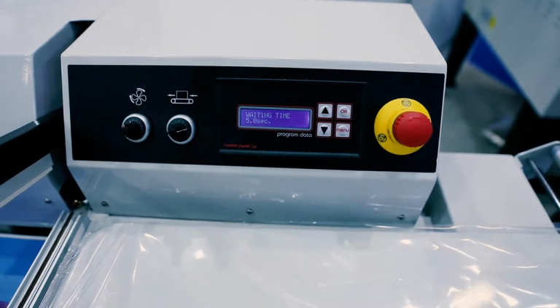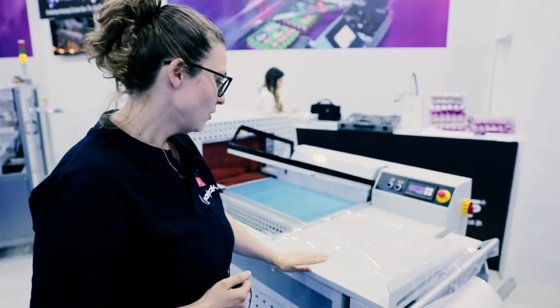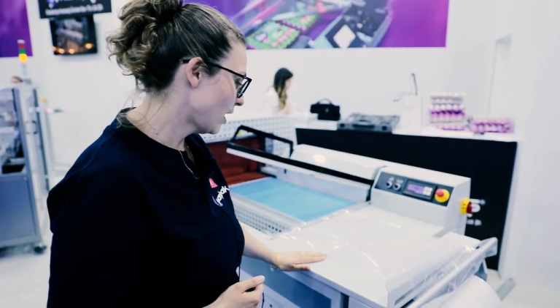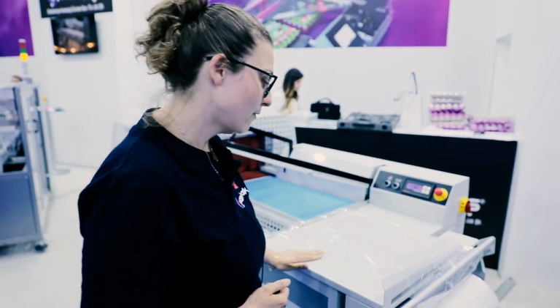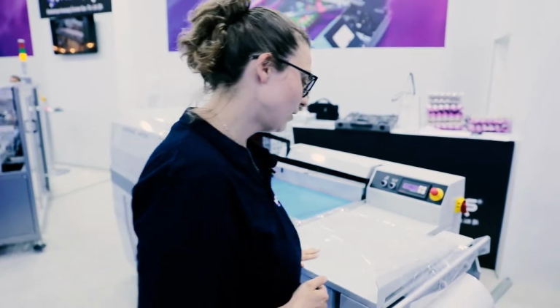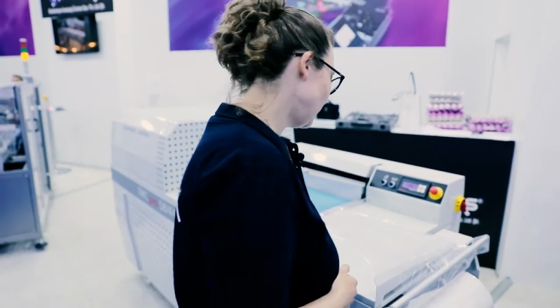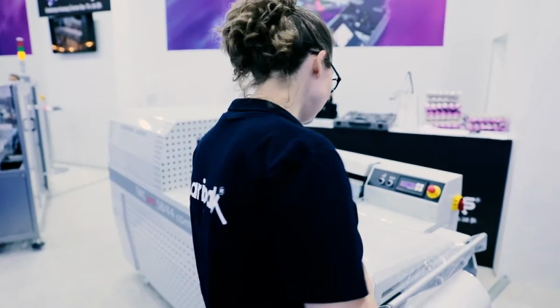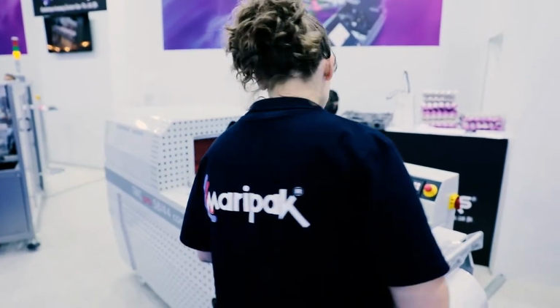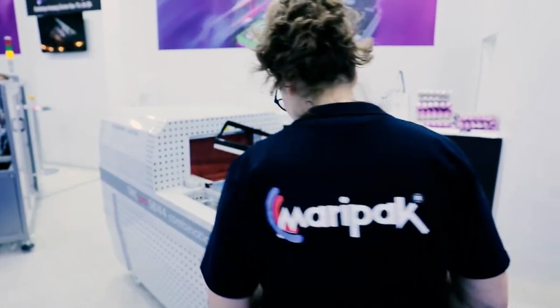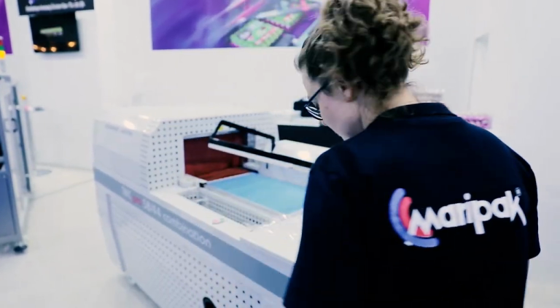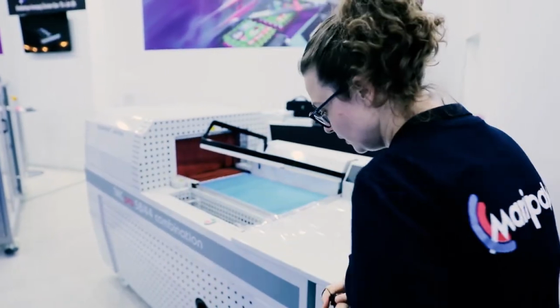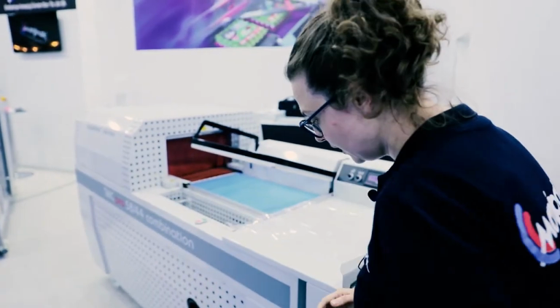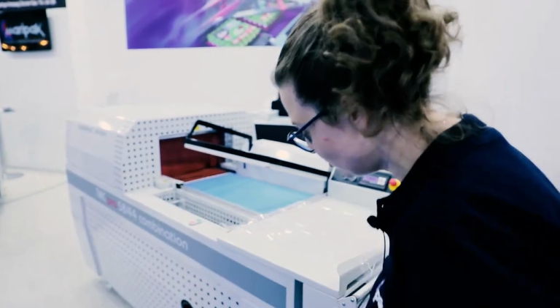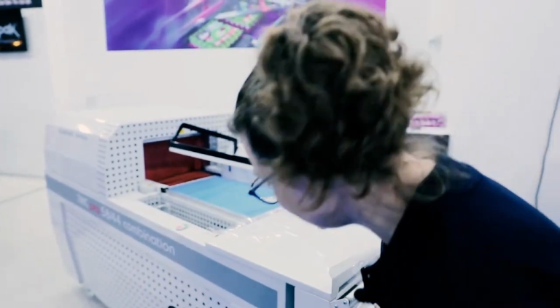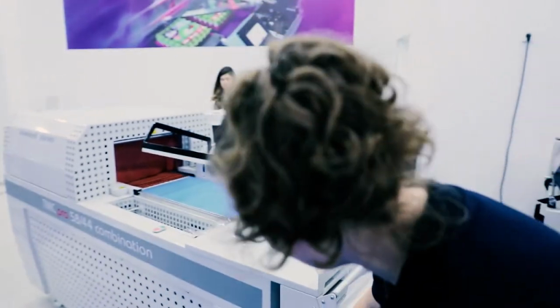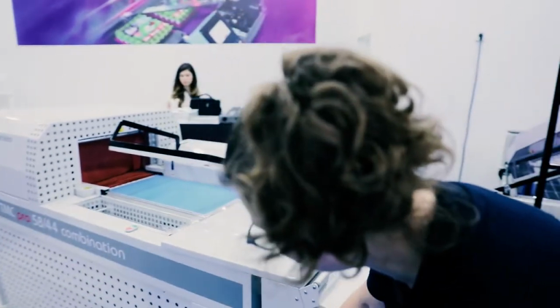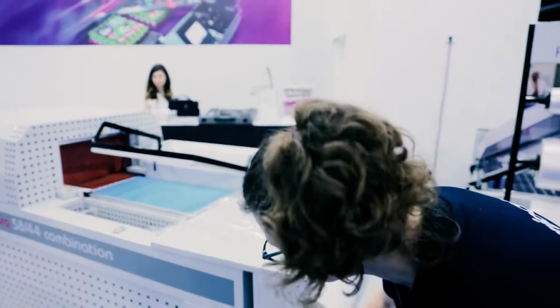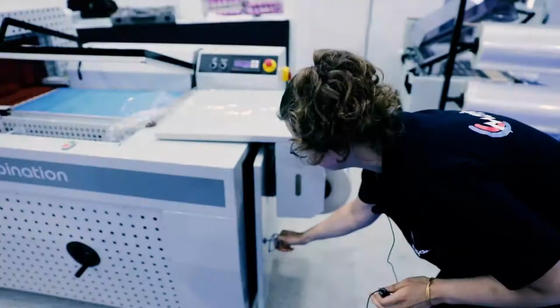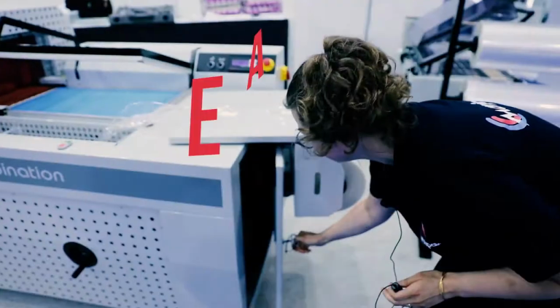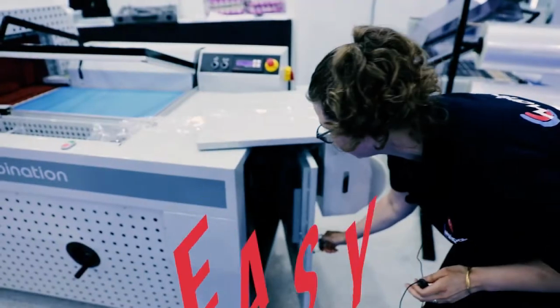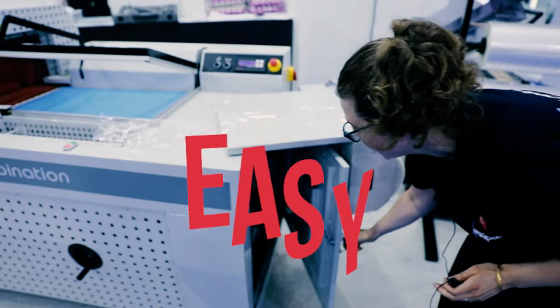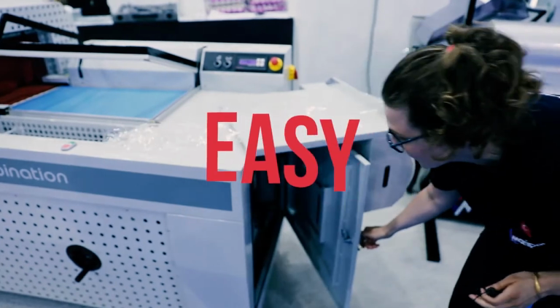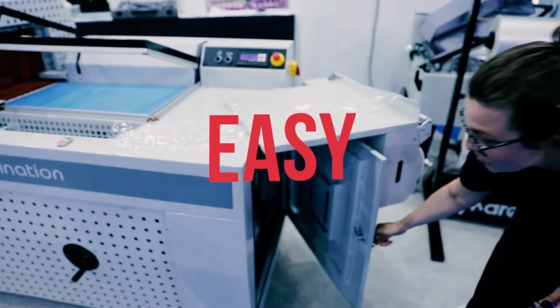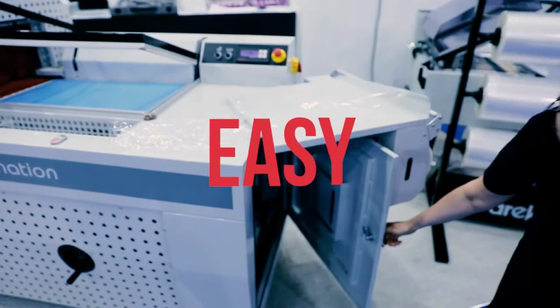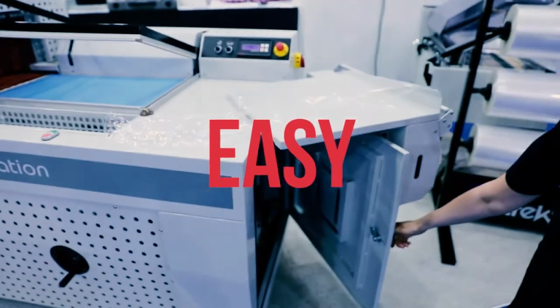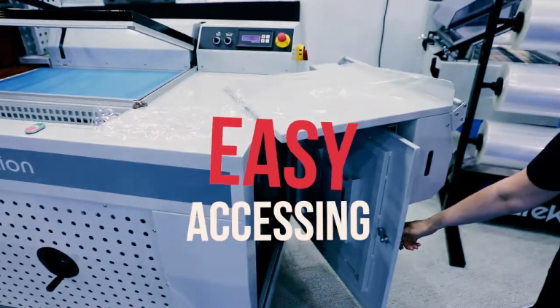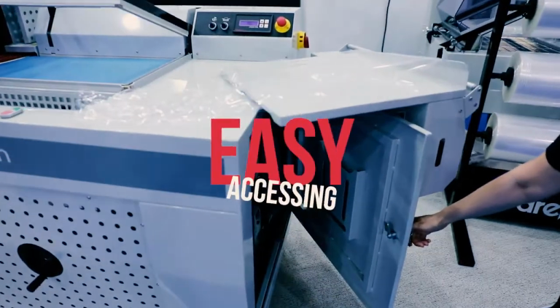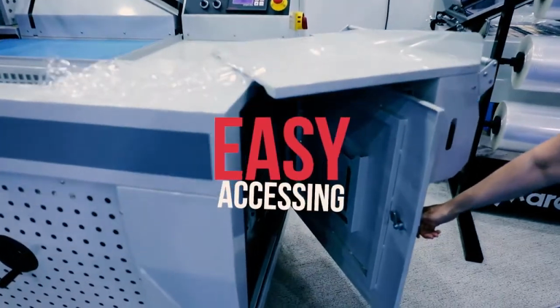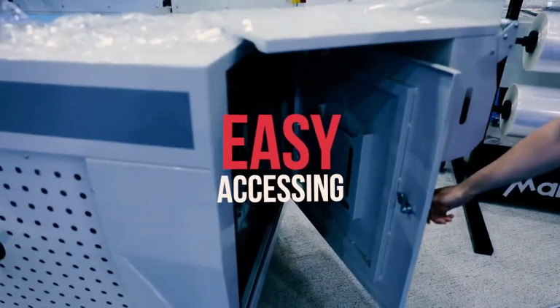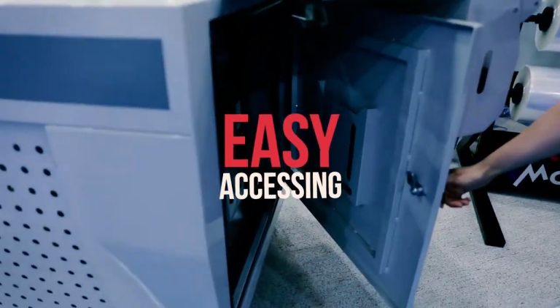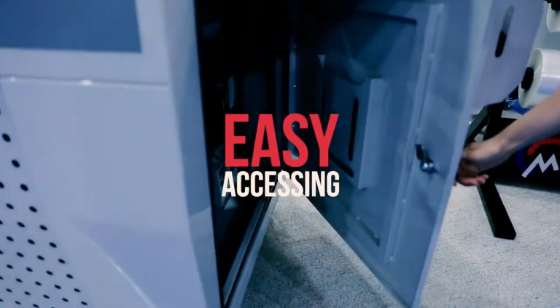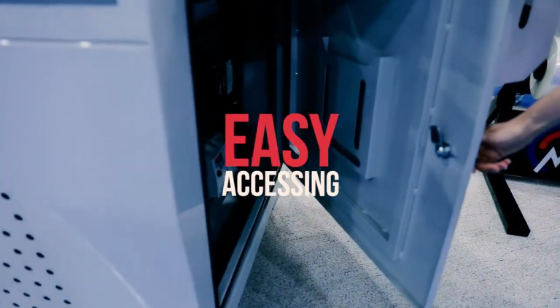We have a very easily accessible electrical cabinet. As you can see, it's really easy to access.